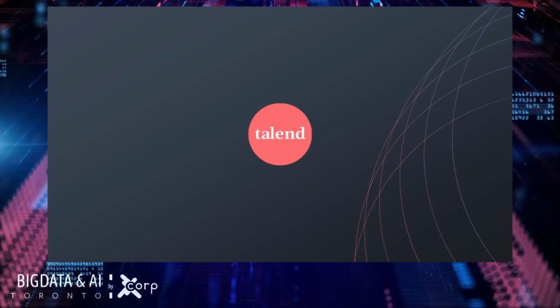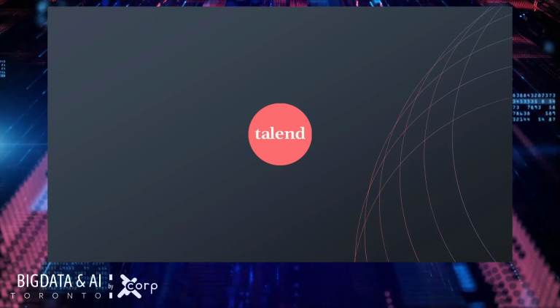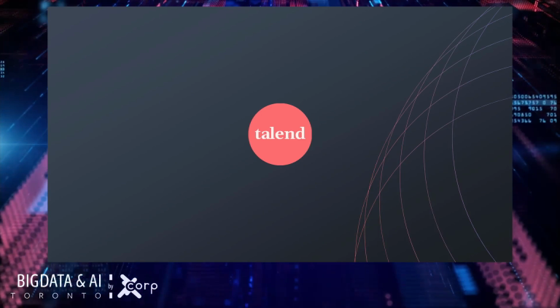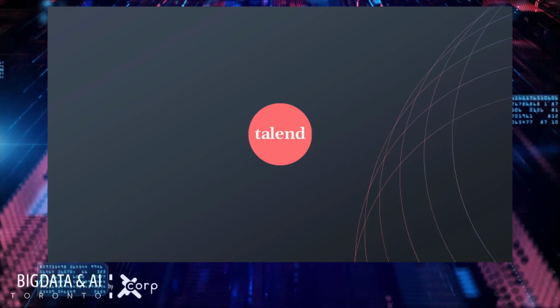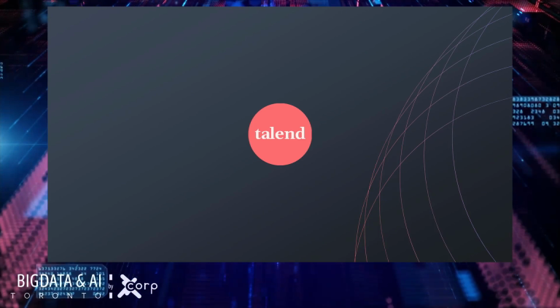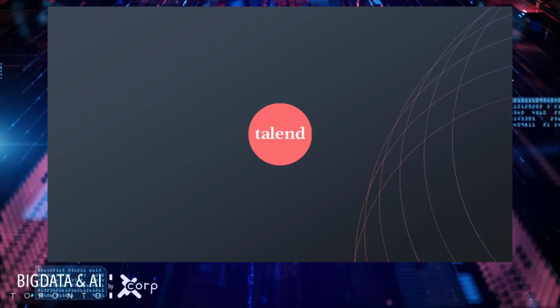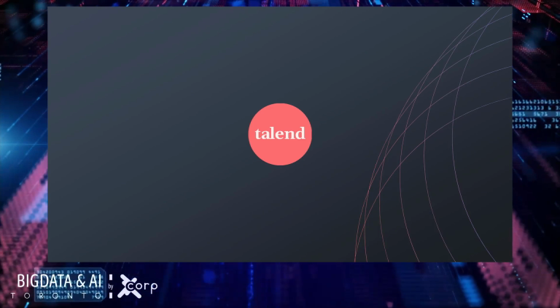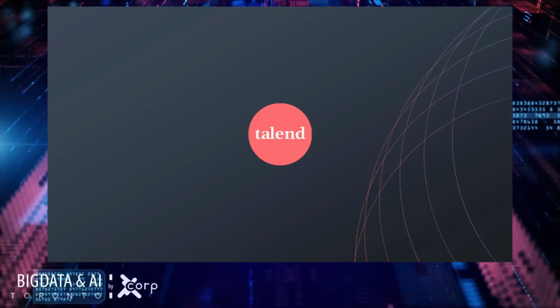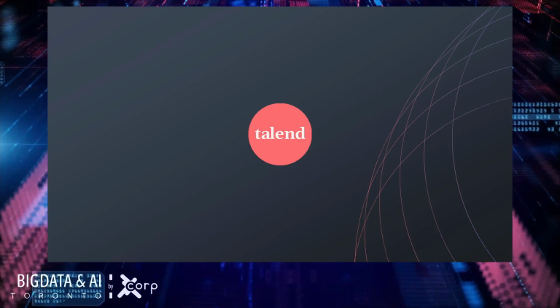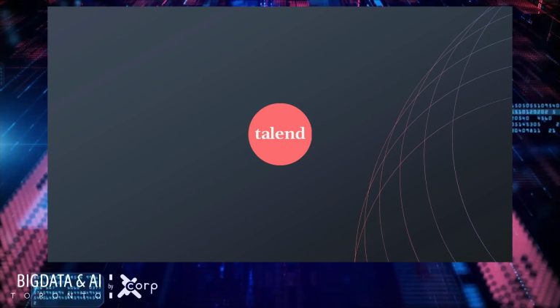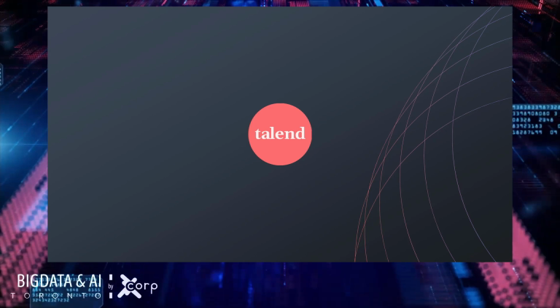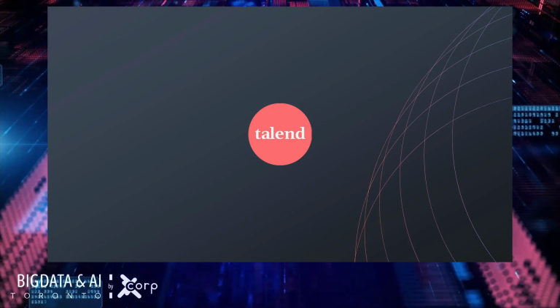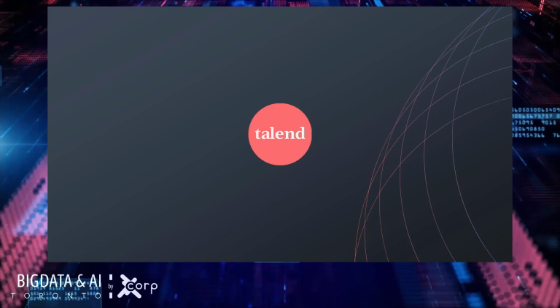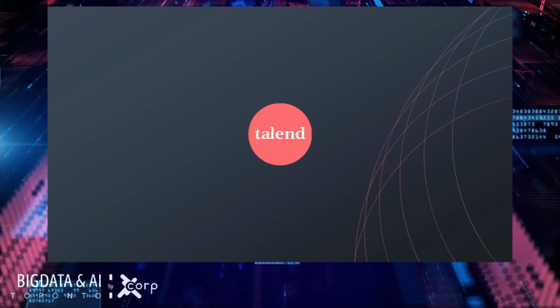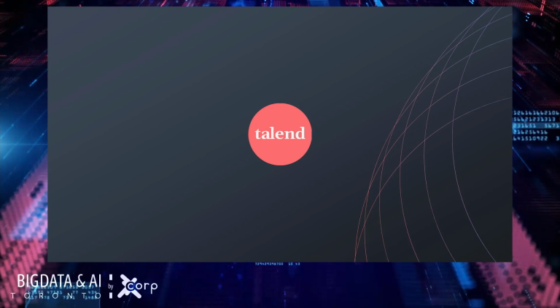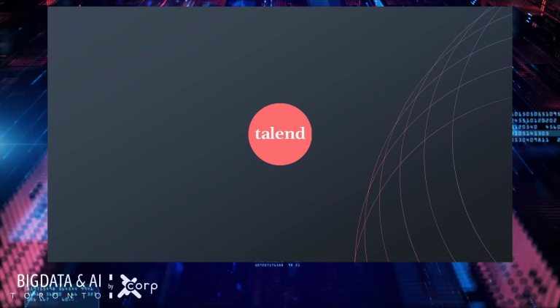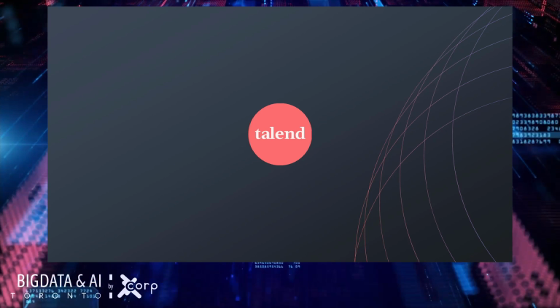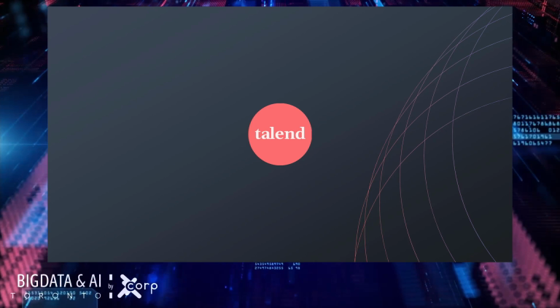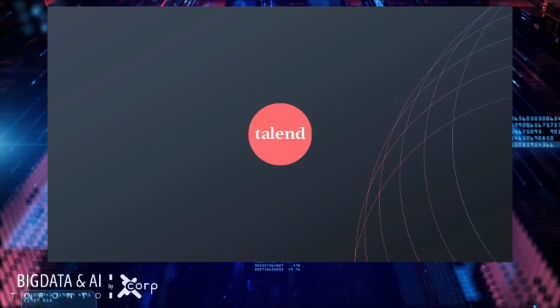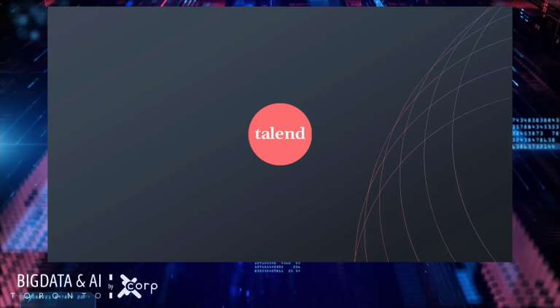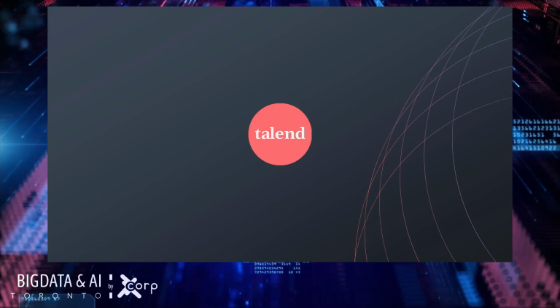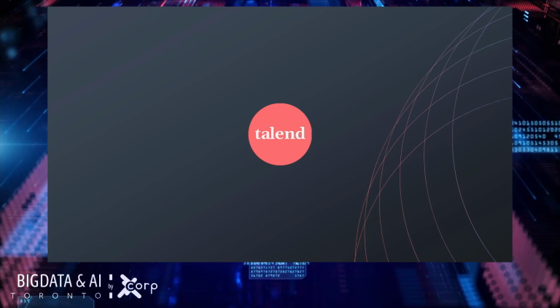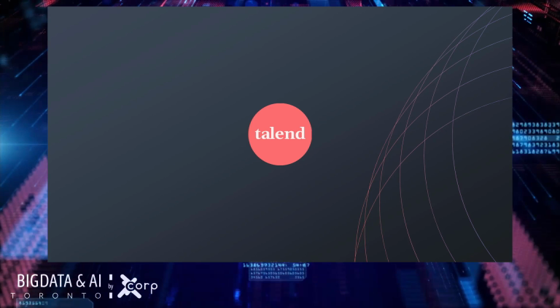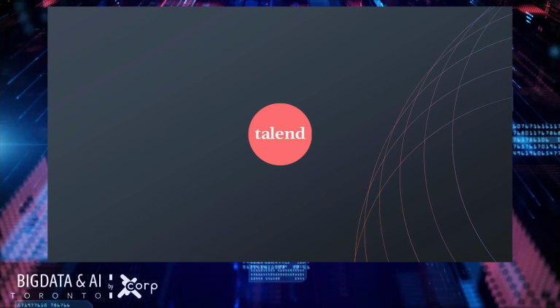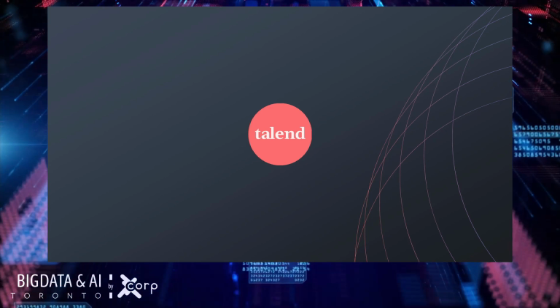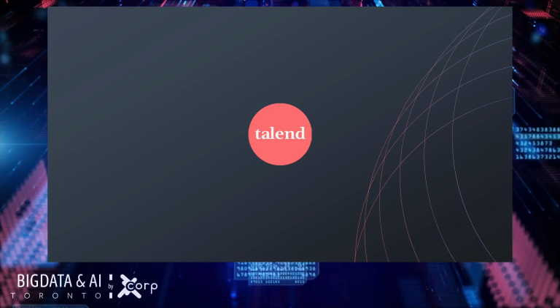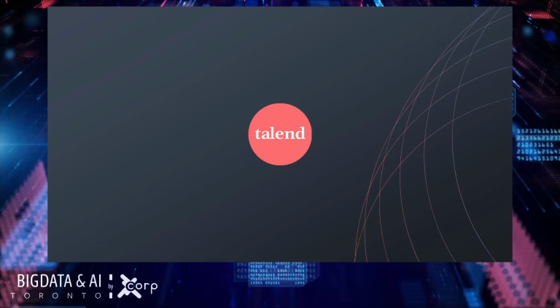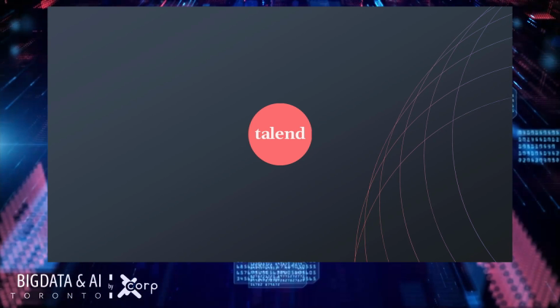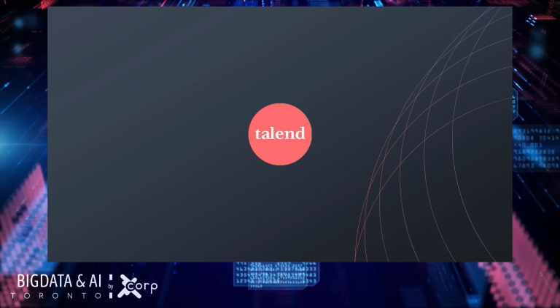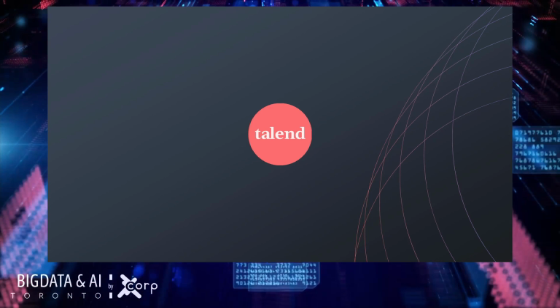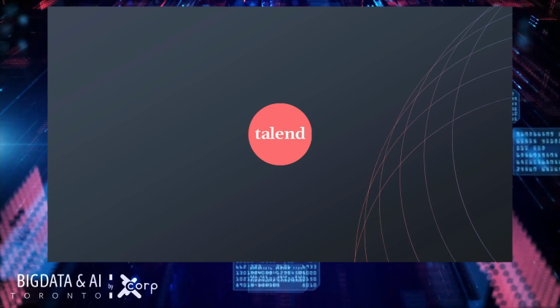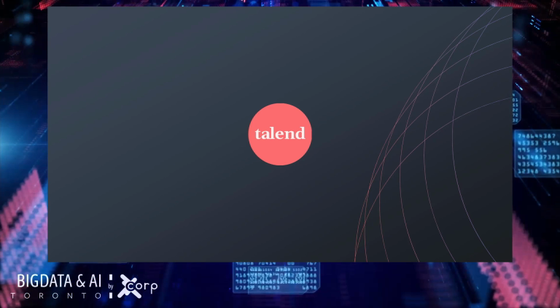Thank you again to Swathi for her time today, and thank you all for joining us. Have a great day.